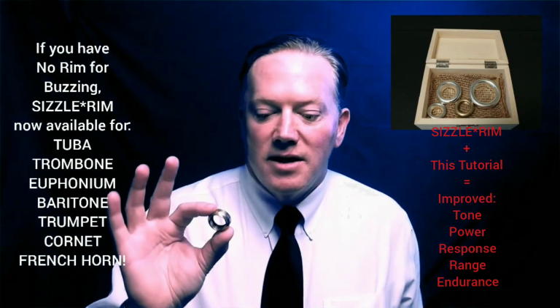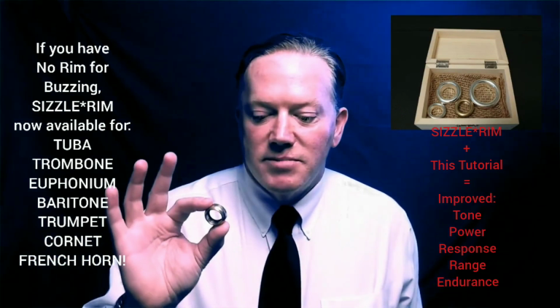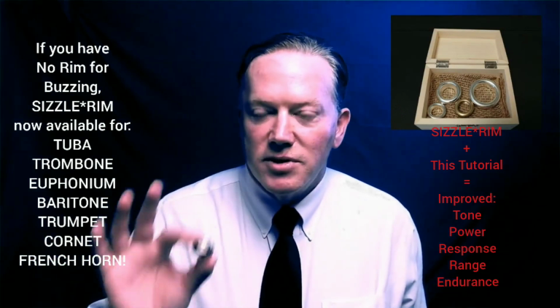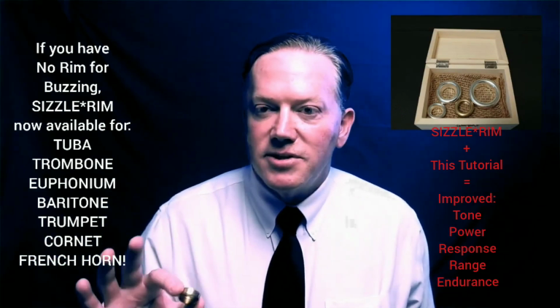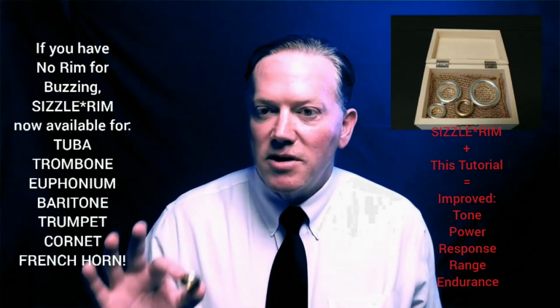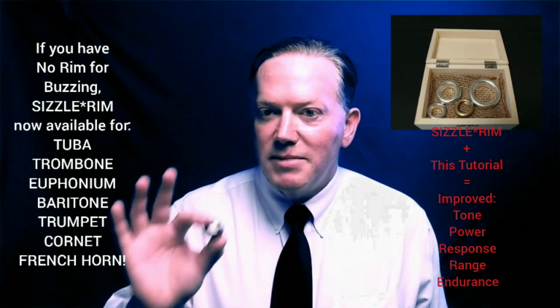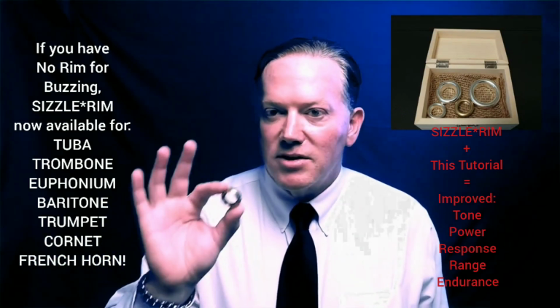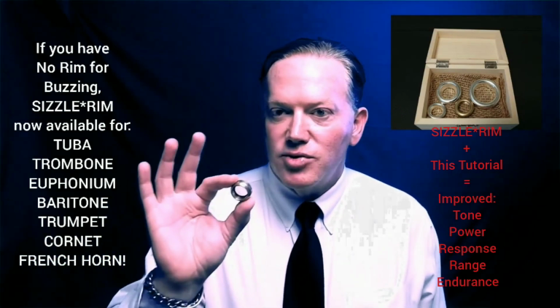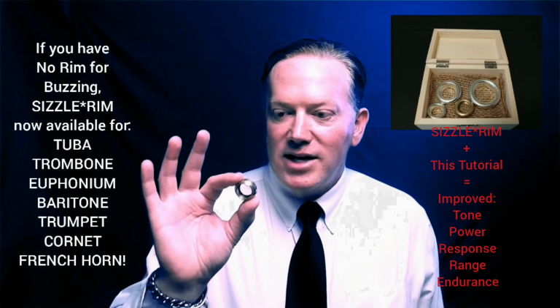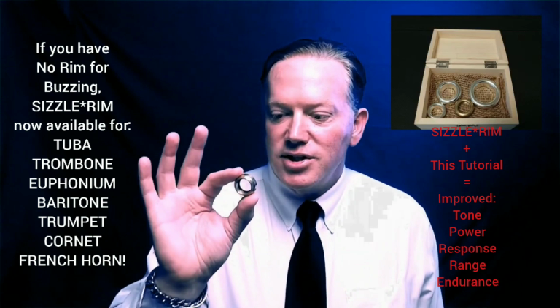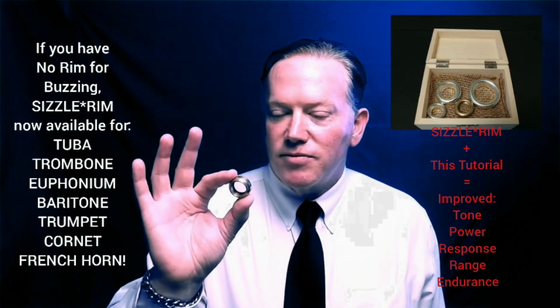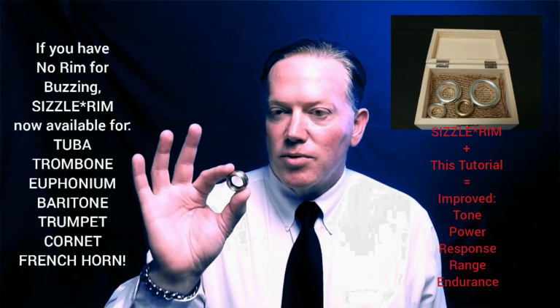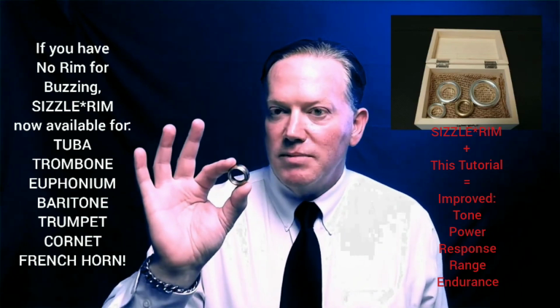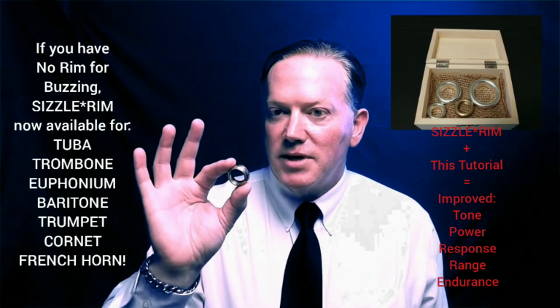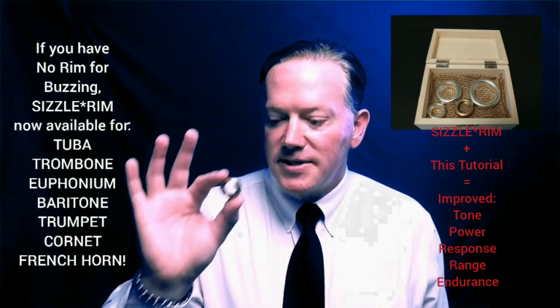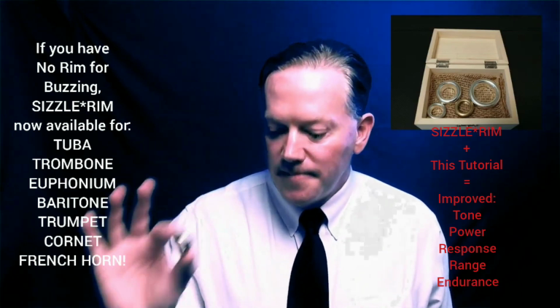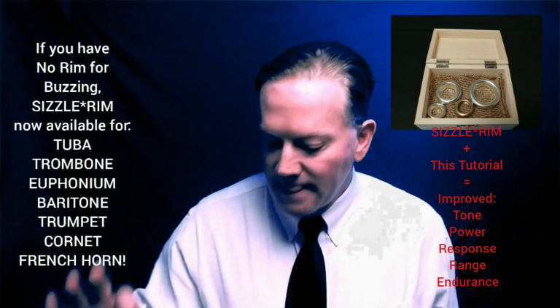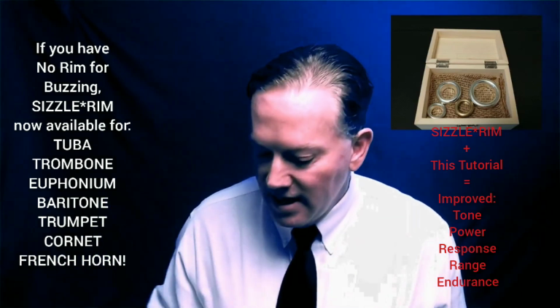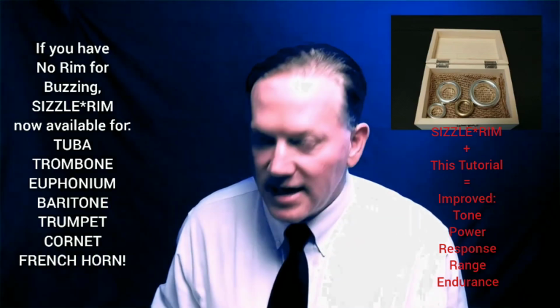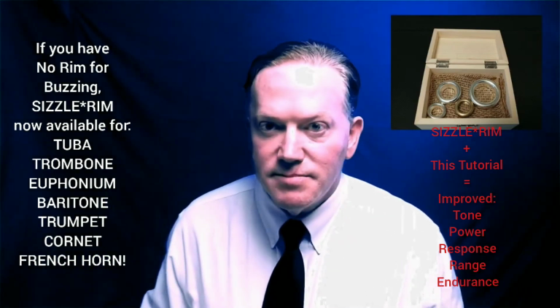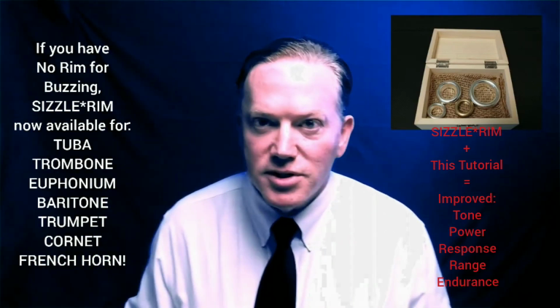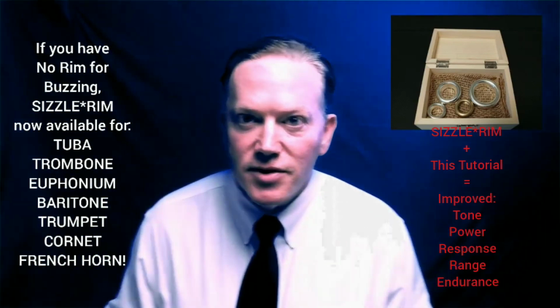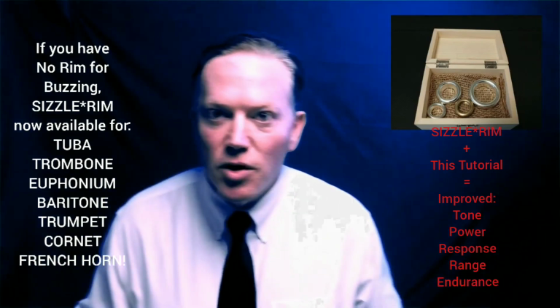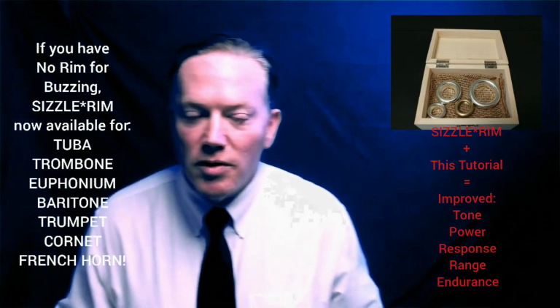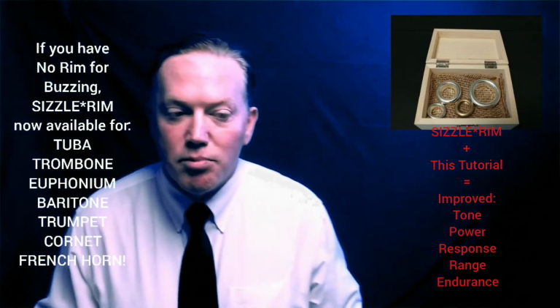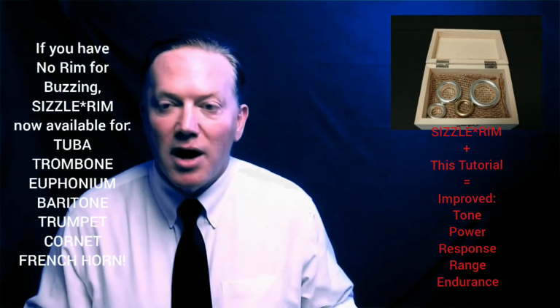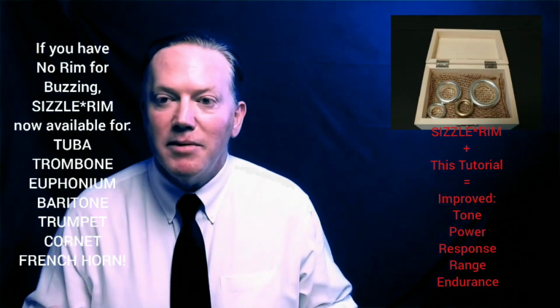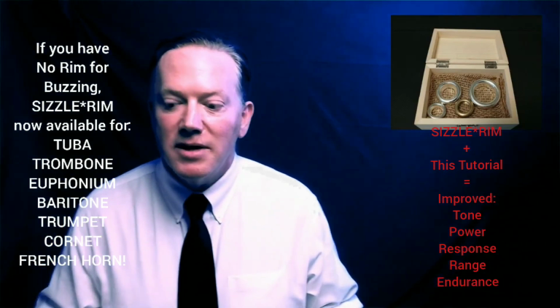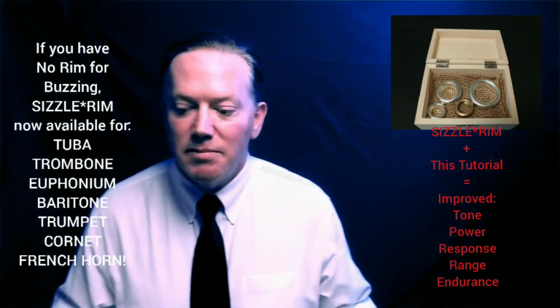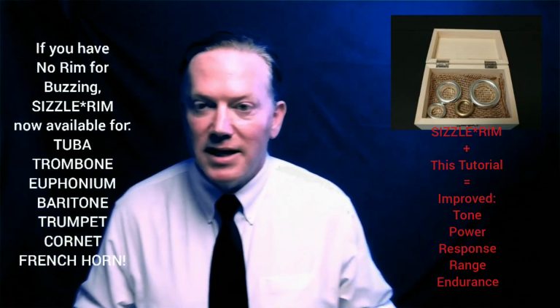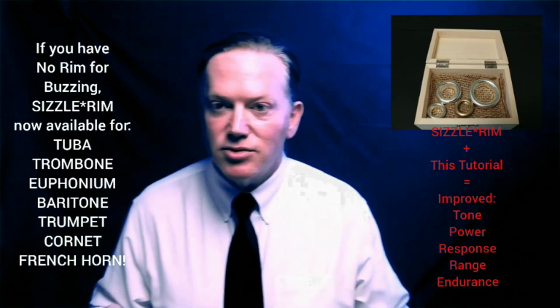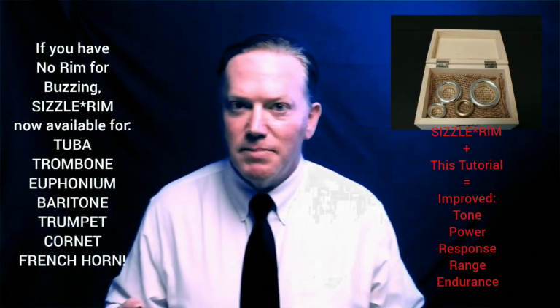Let's talk about the strategy for rim buzzing. As most of you know, I primarily play trumpet, but that doesn't mean I can't get down and dirty on all brass instruments.